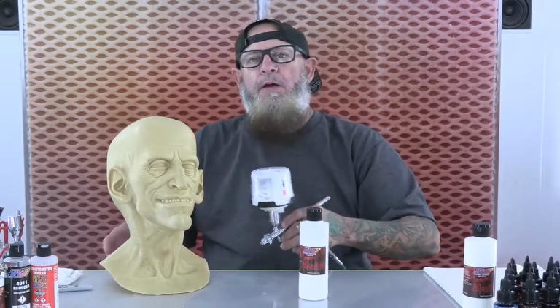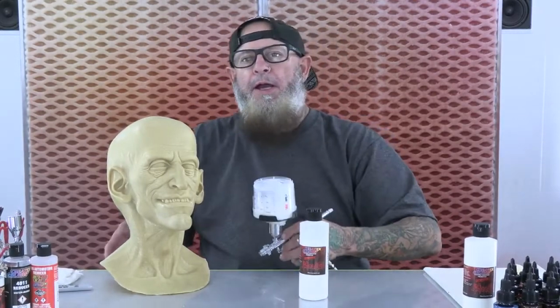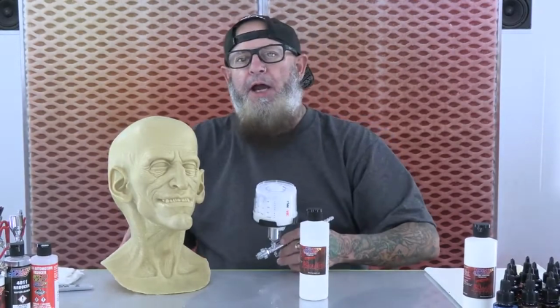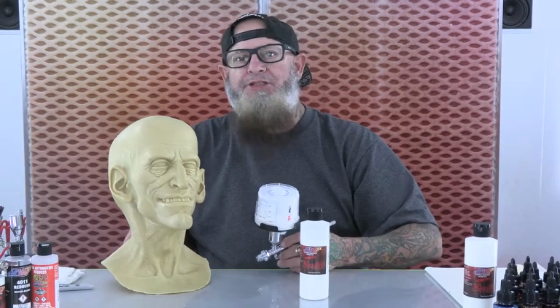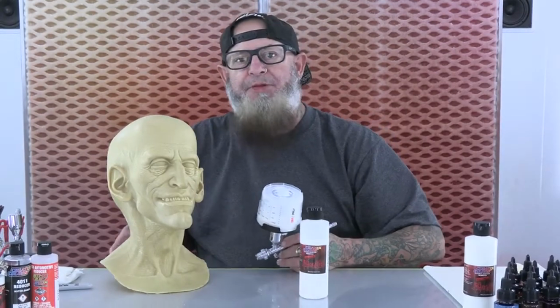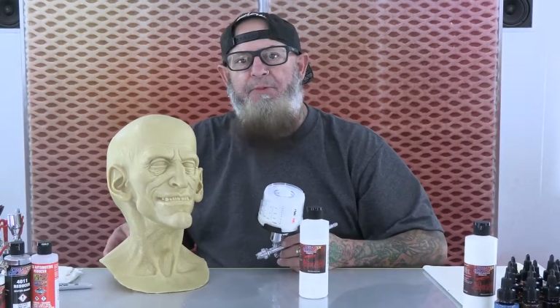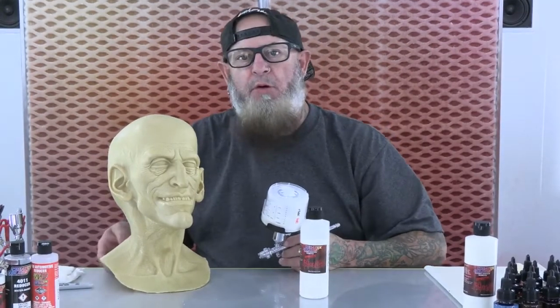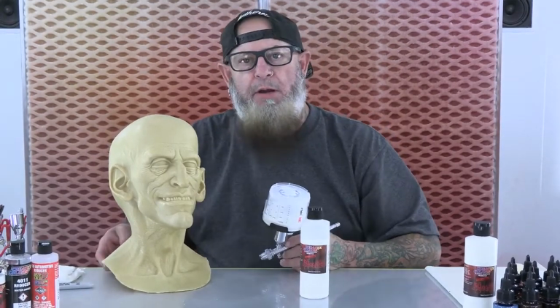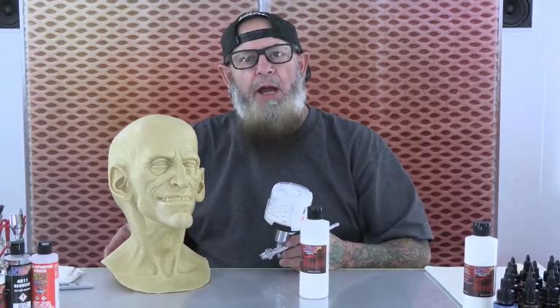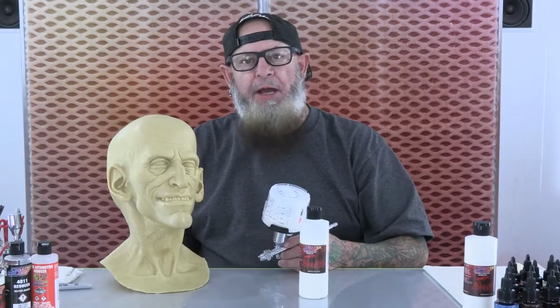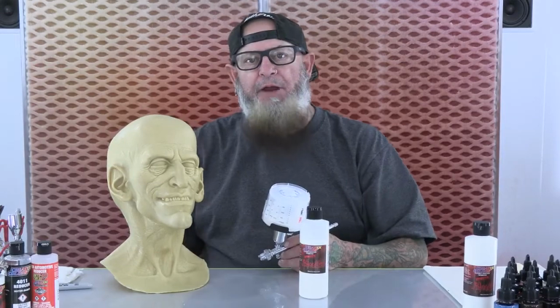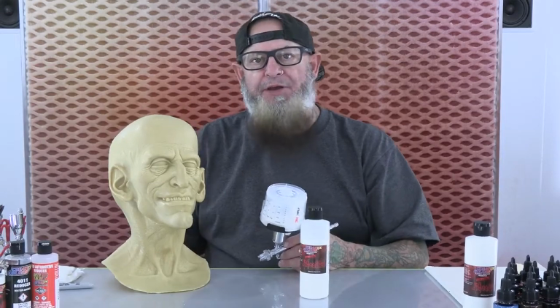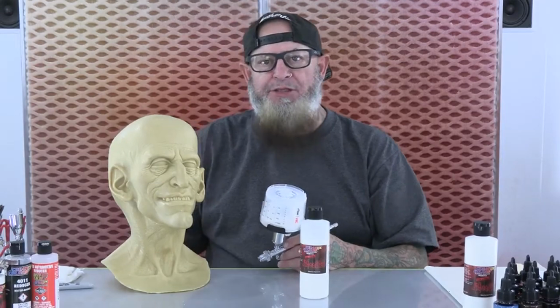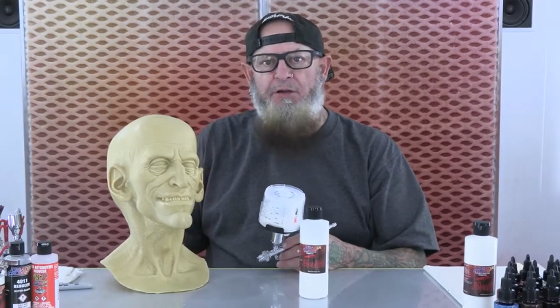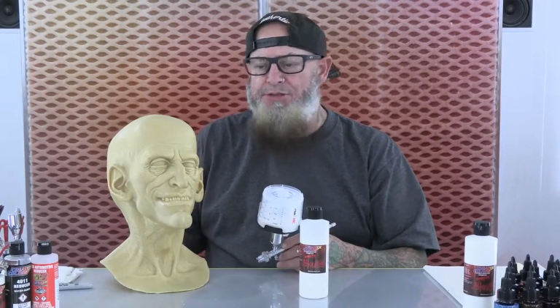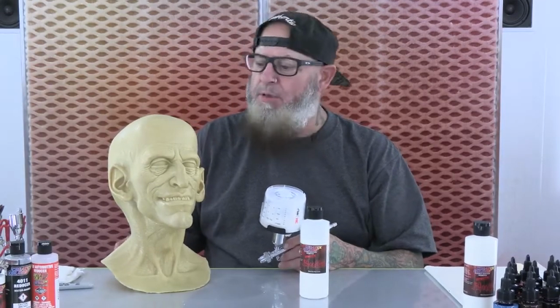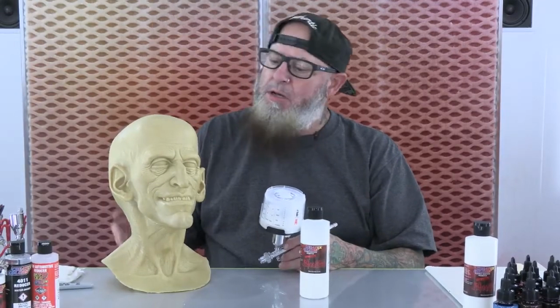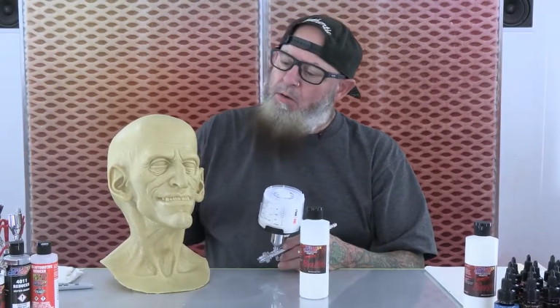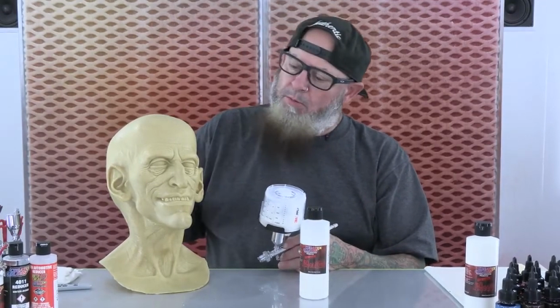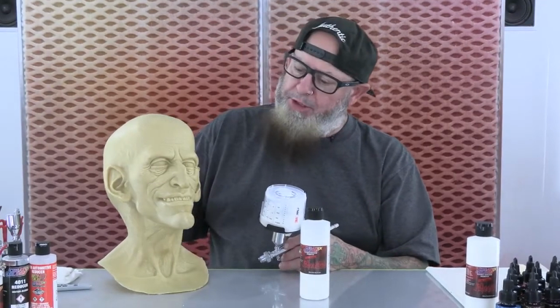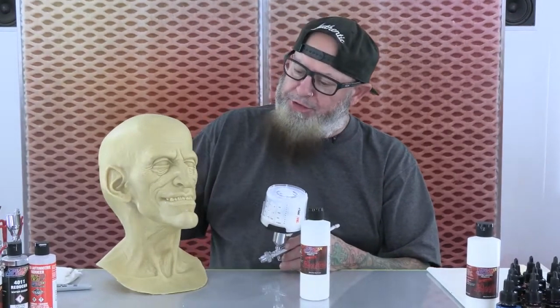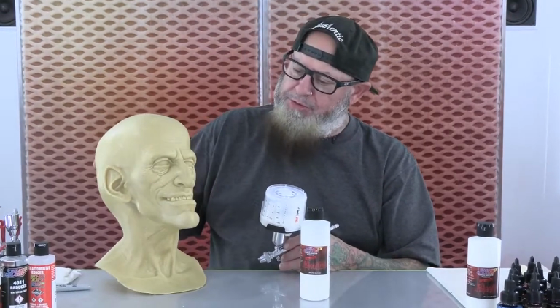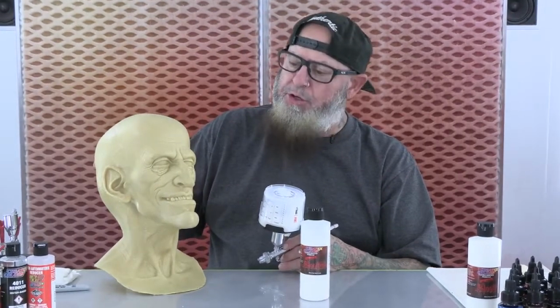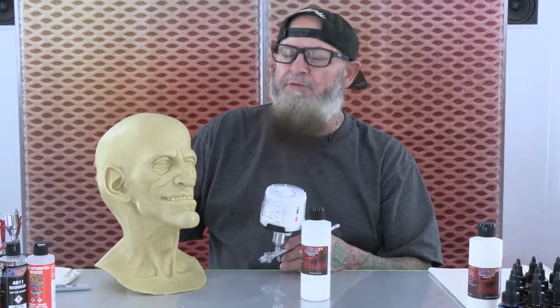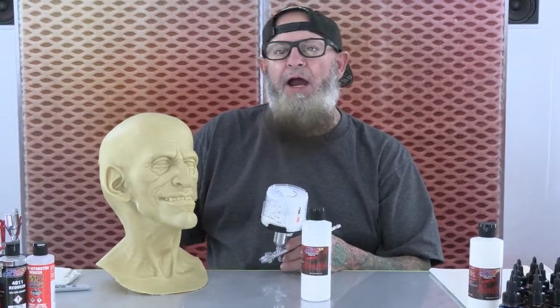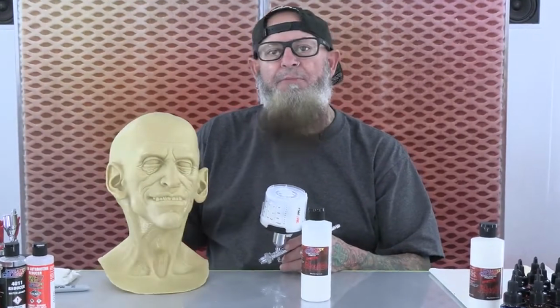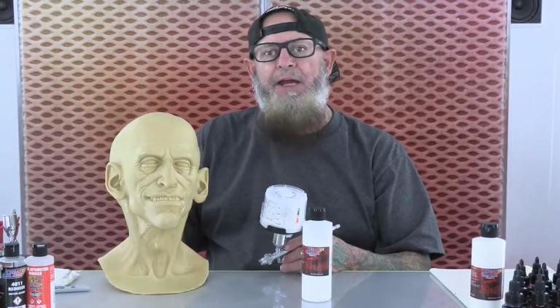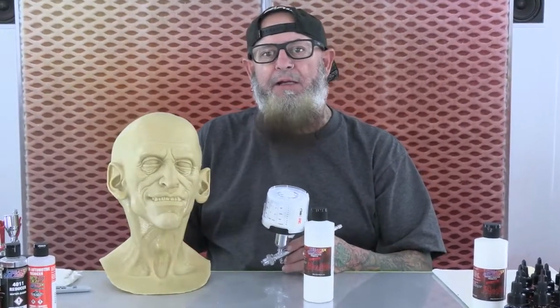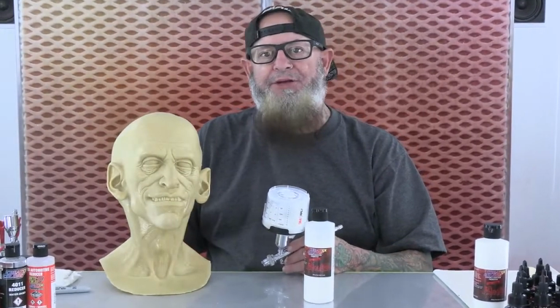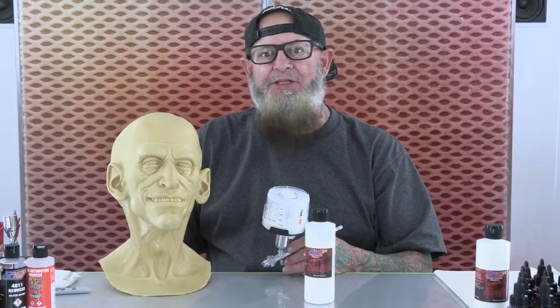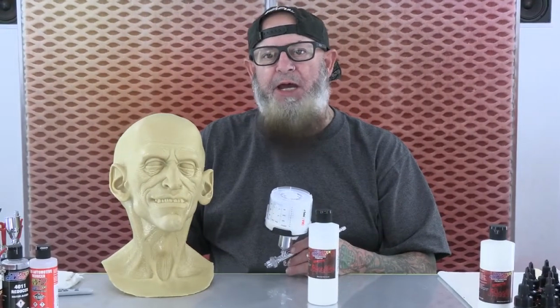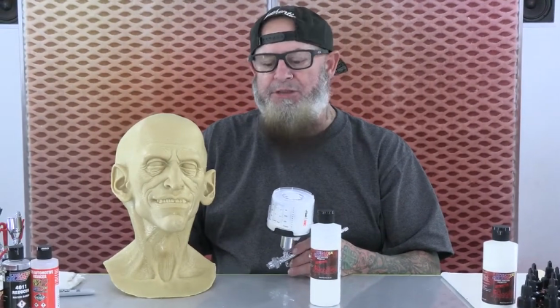Hey guys, I'm Tim Gore. I'm at Createx Colors. What we're going to do is go over how to paint a latex mask.